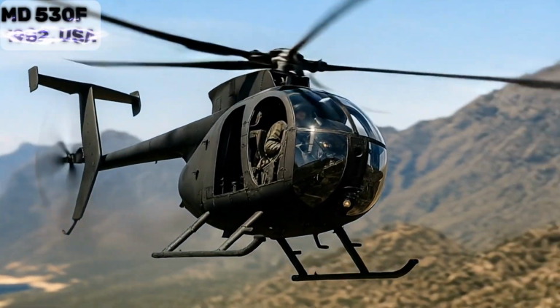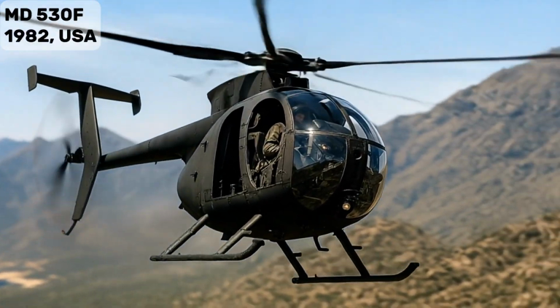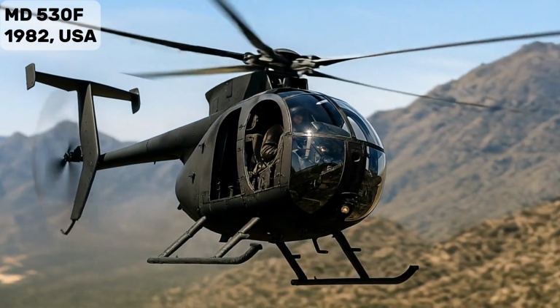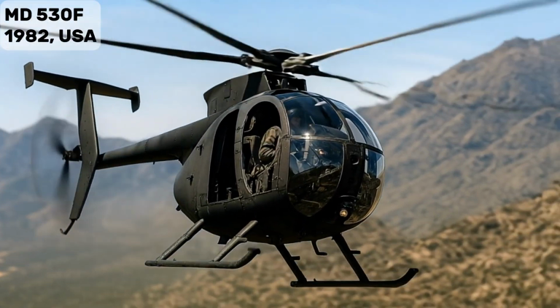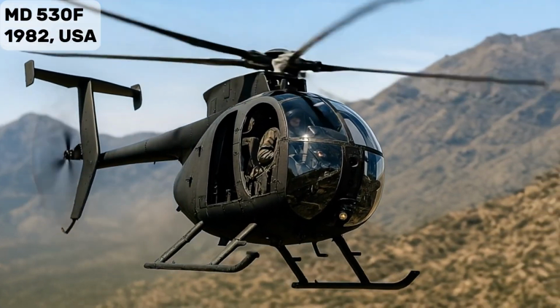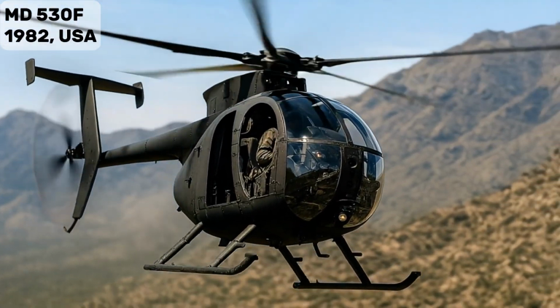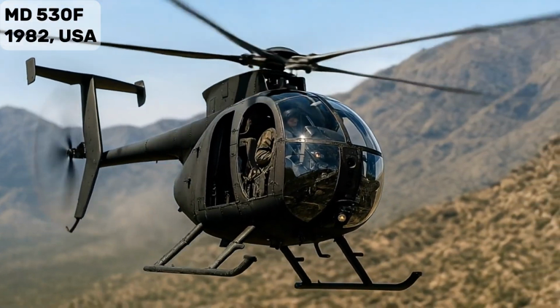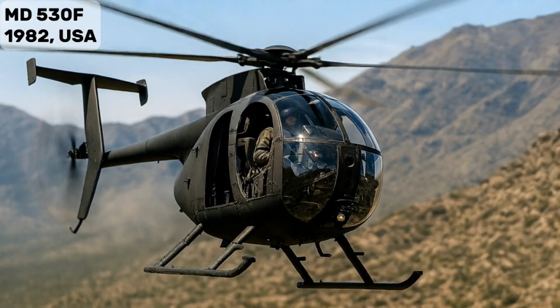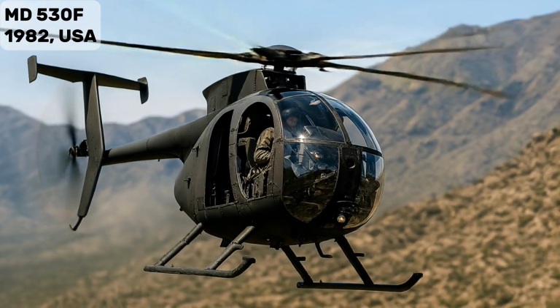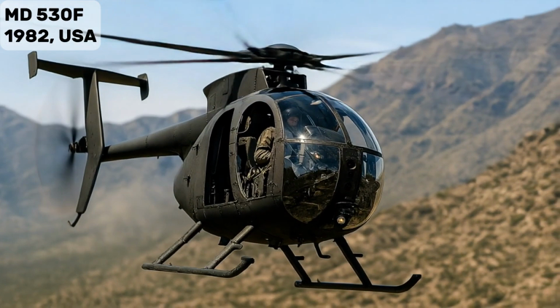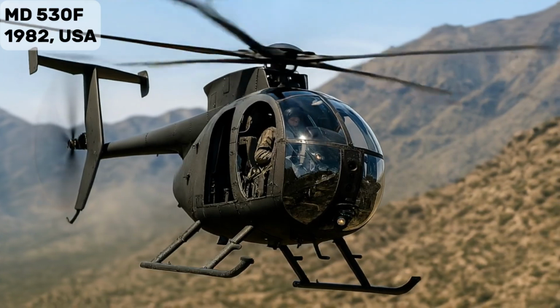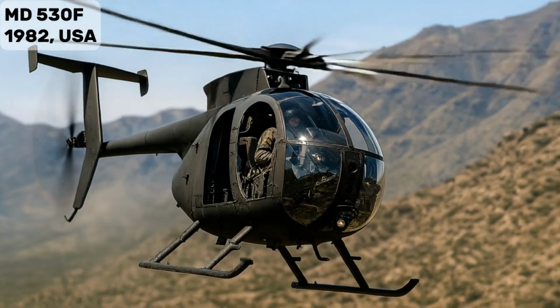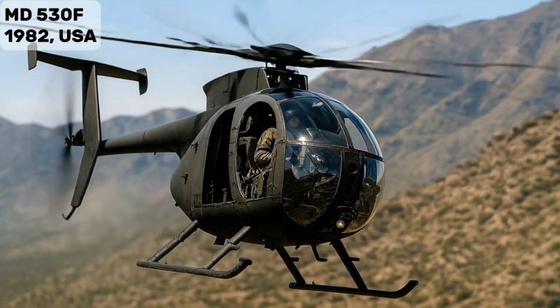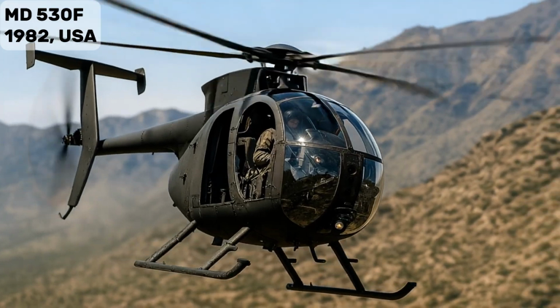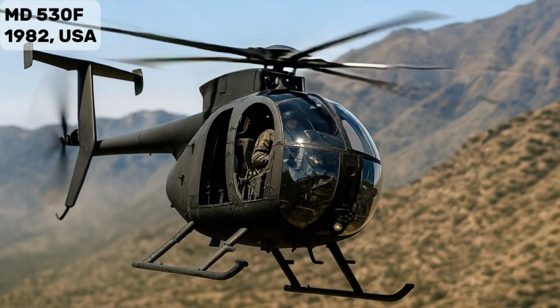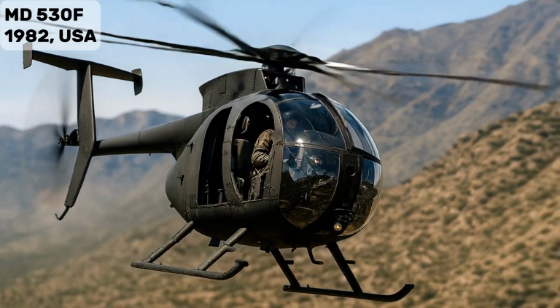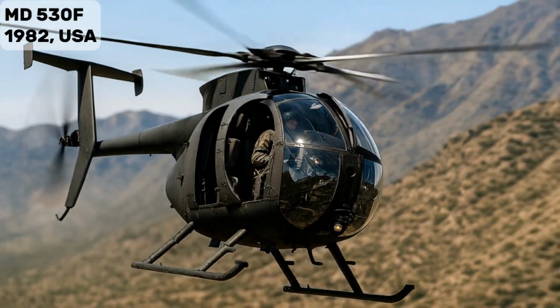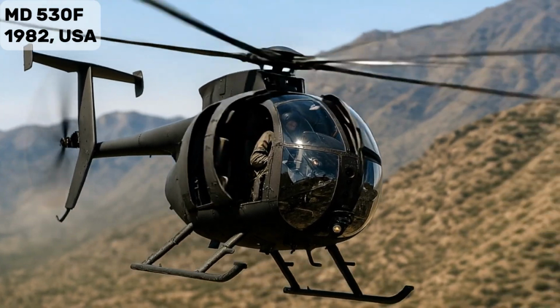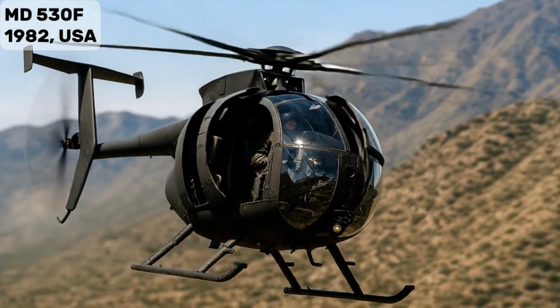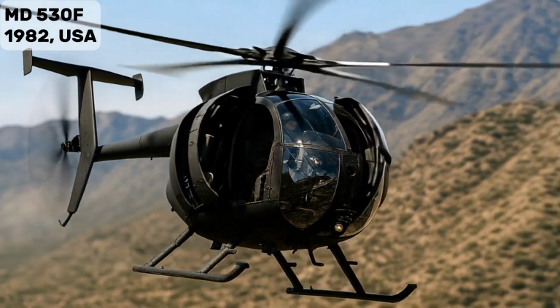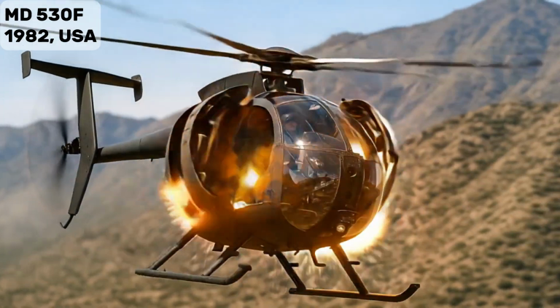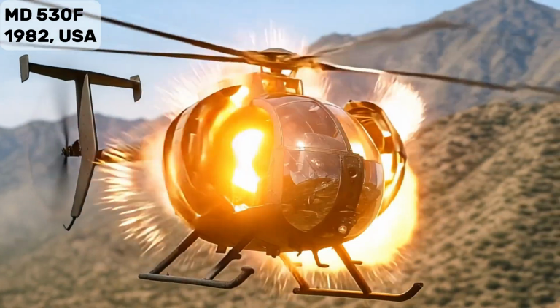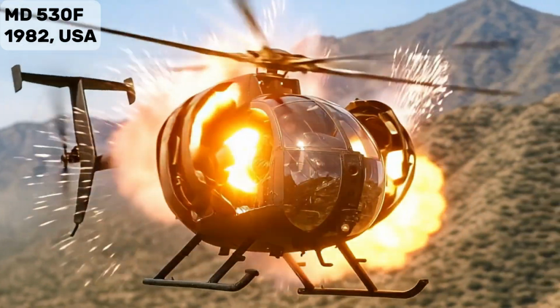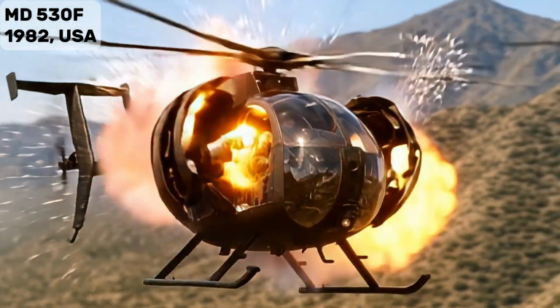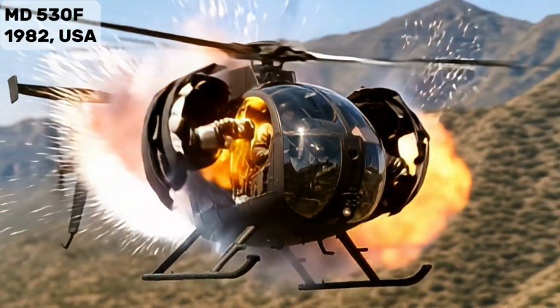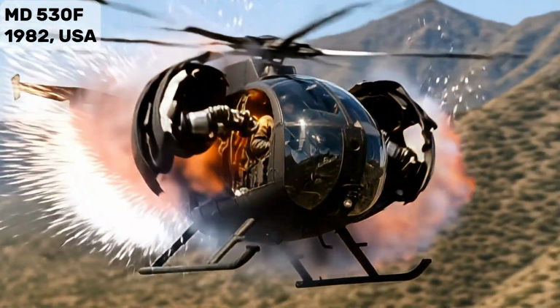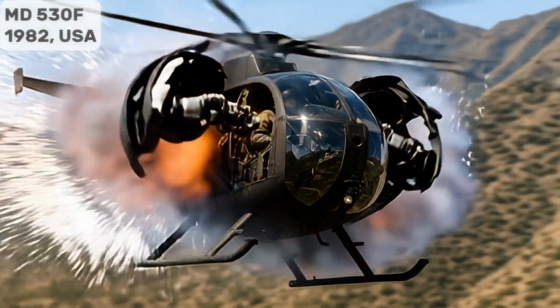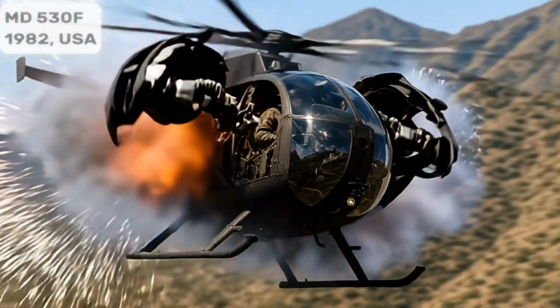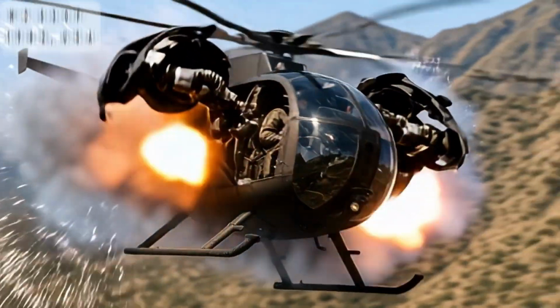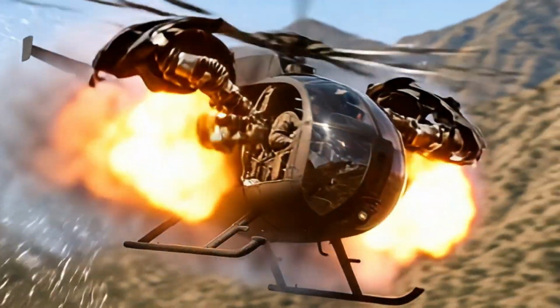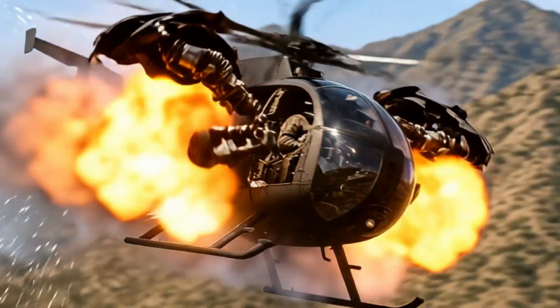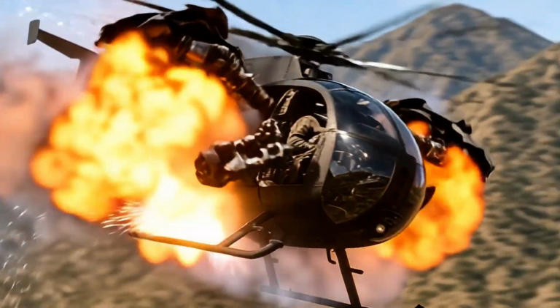MD-530F — upgraded scout attack variant, optimized for high altitude and hot climates.